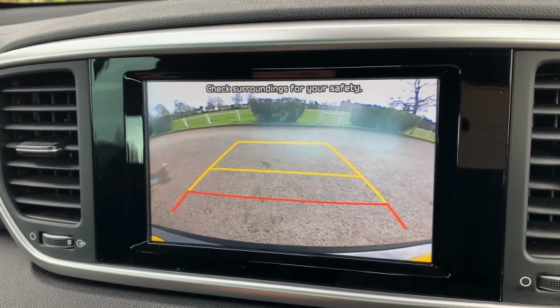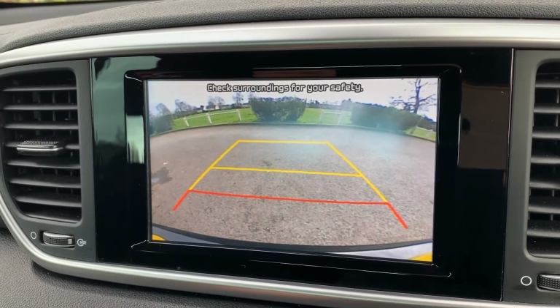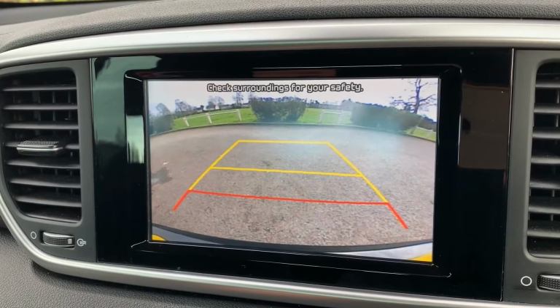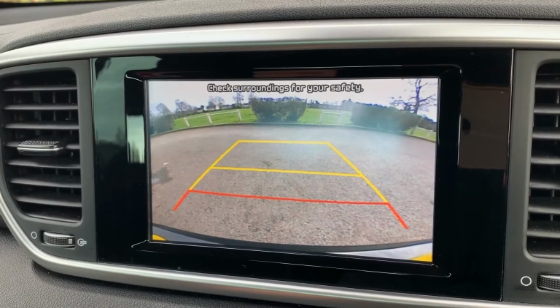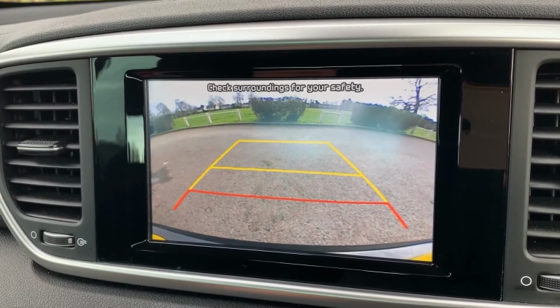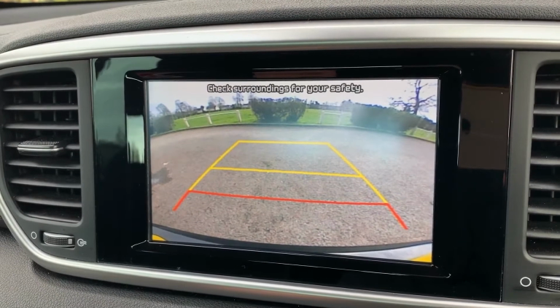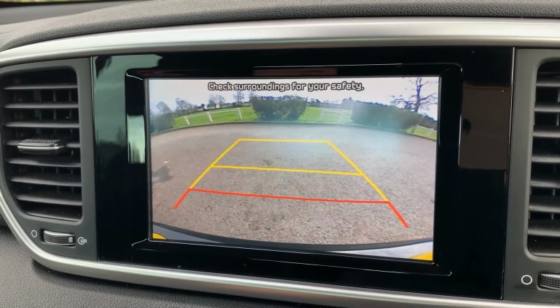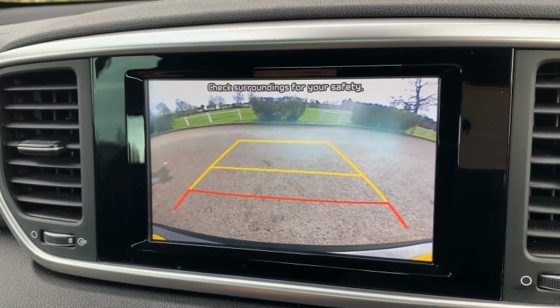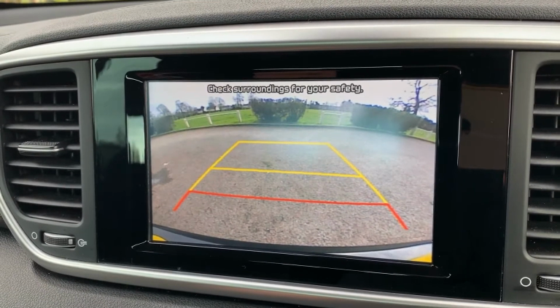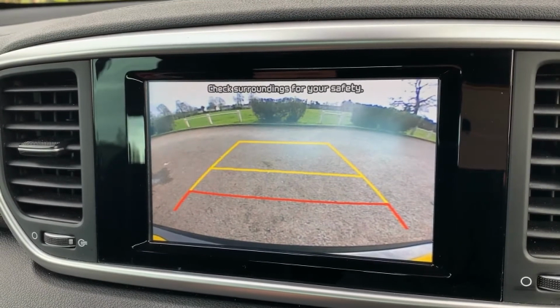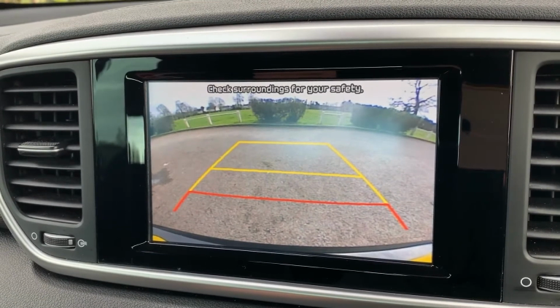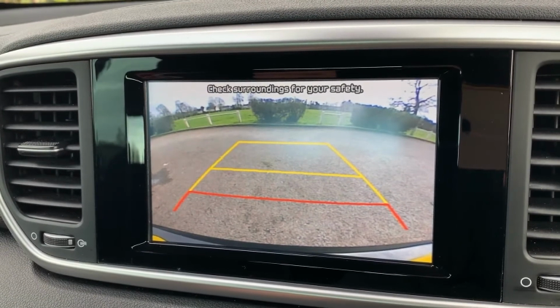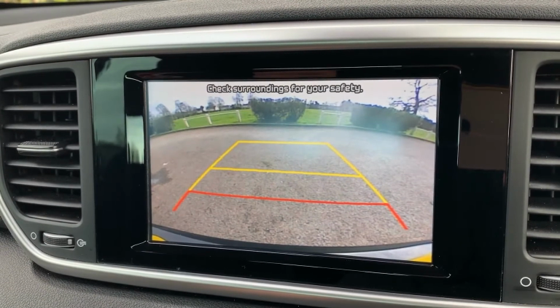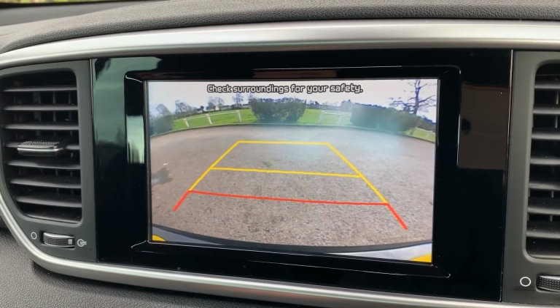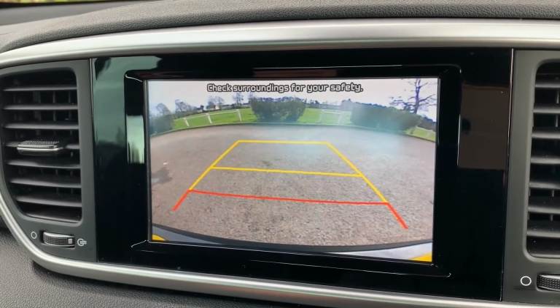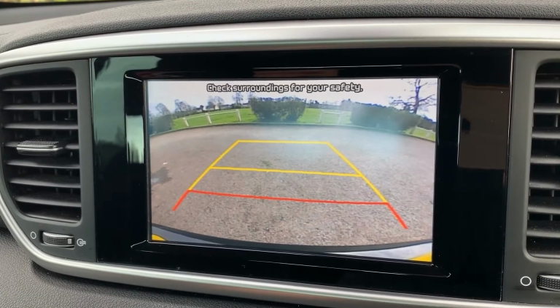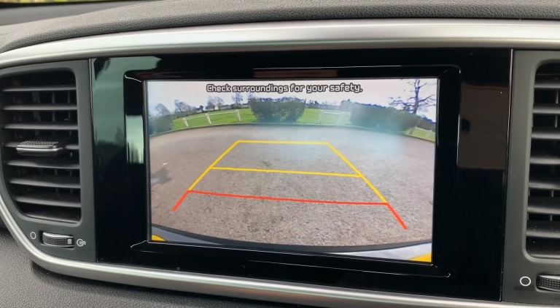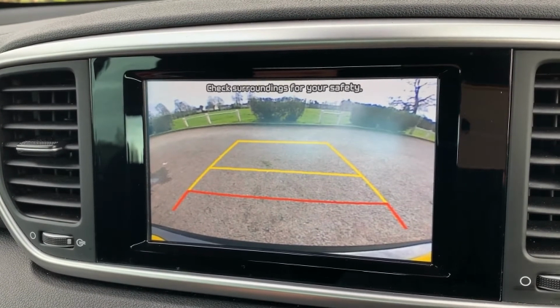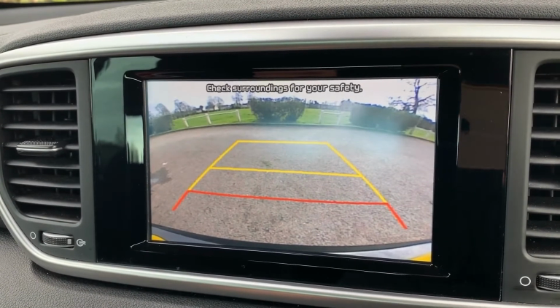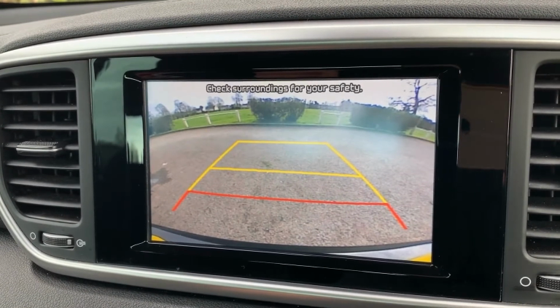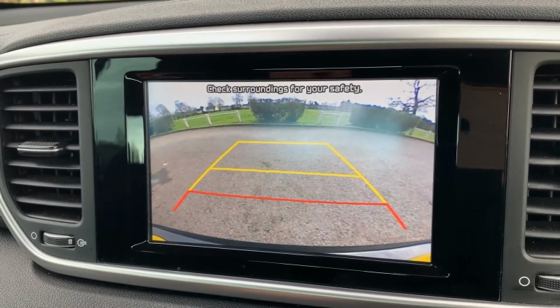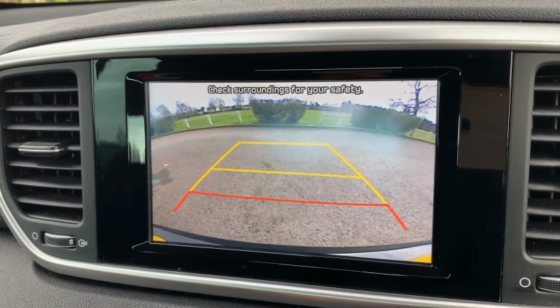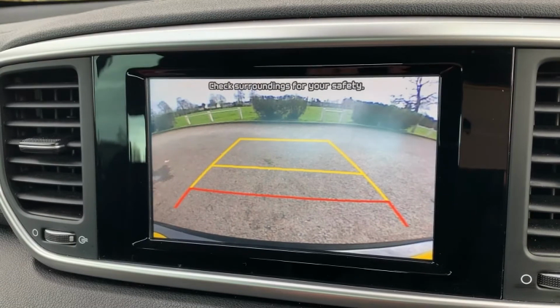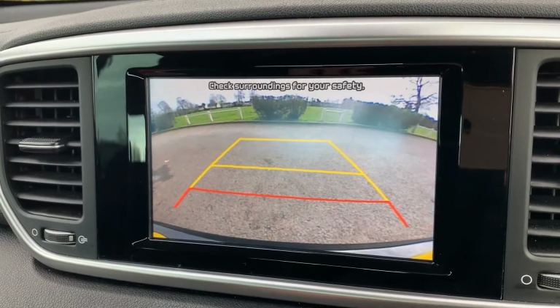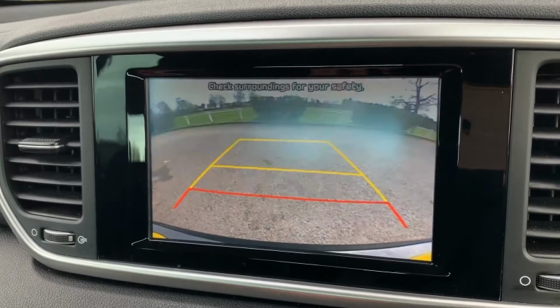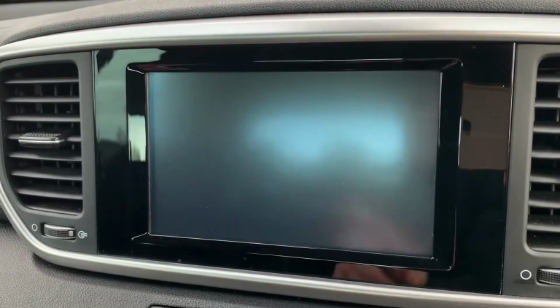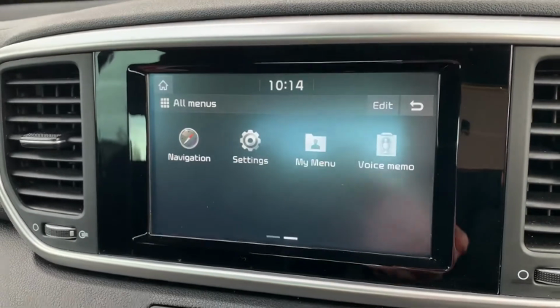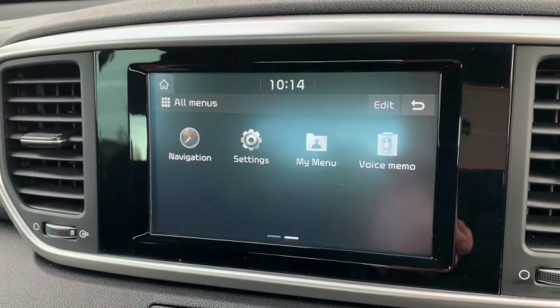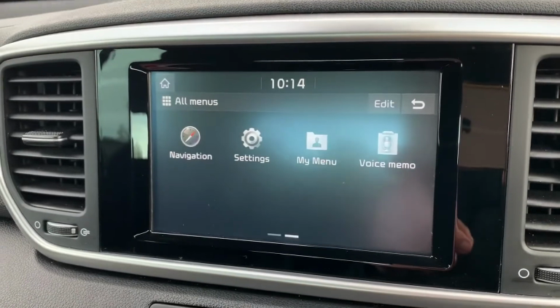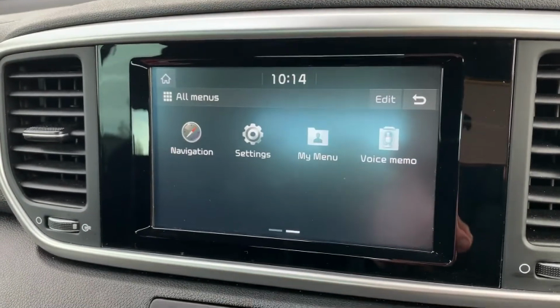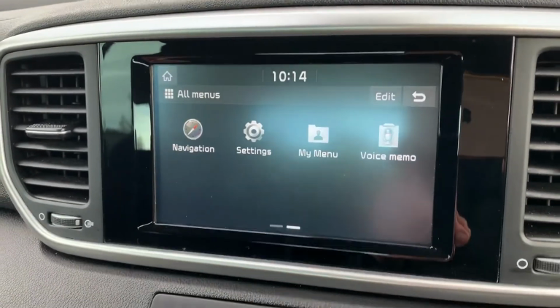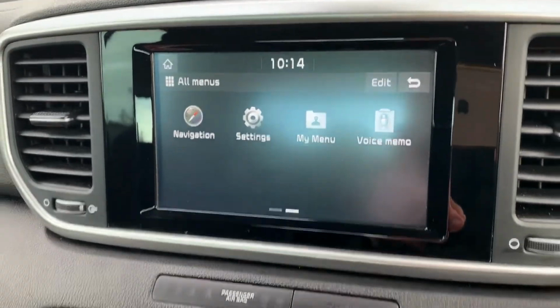If I pop the car into reverse, you'll see we have a full color reversing camera with guidelines showing what direction the car is headed in relation to the image on screen, so it makes it very easy to park.